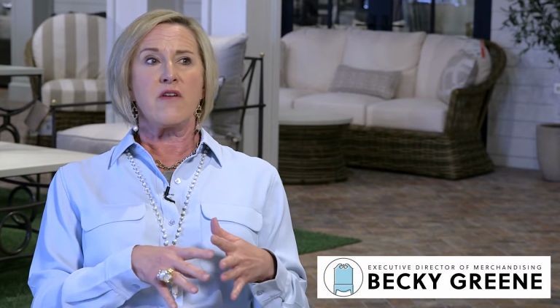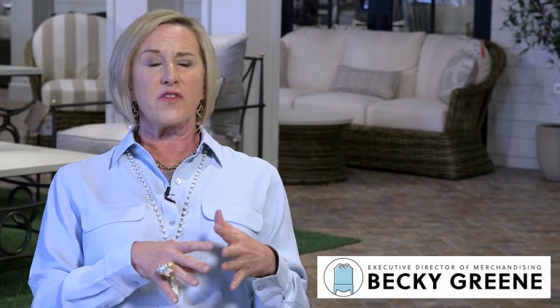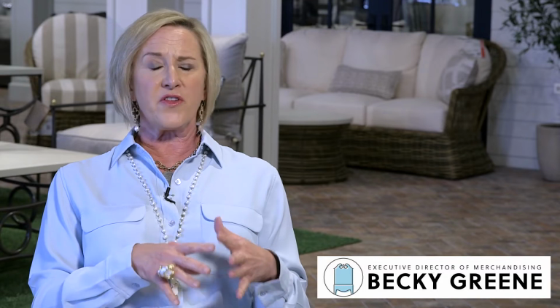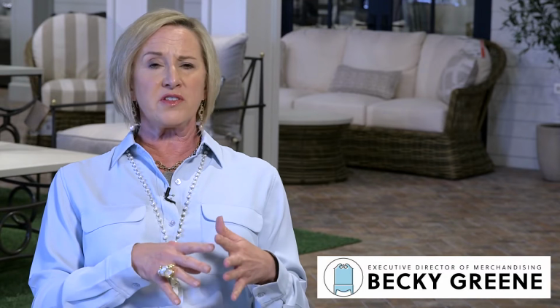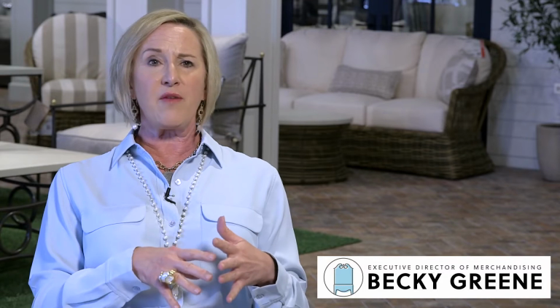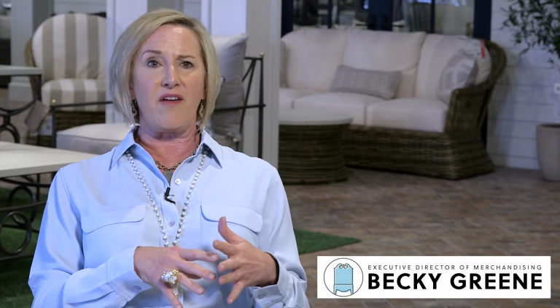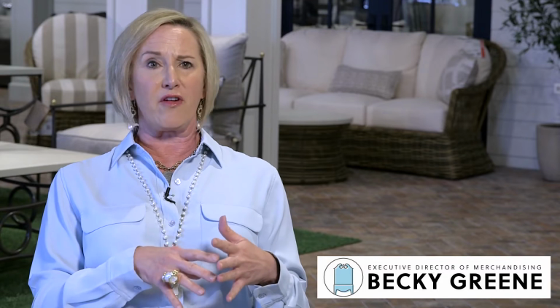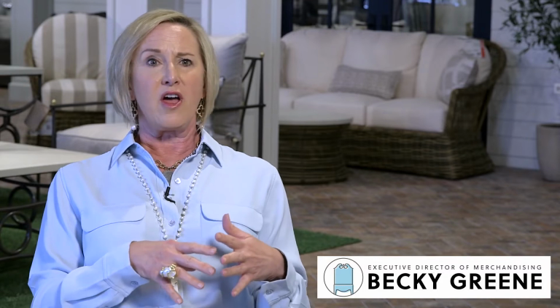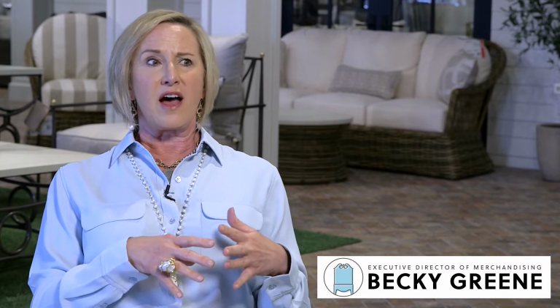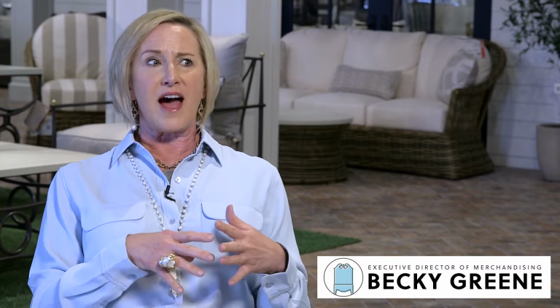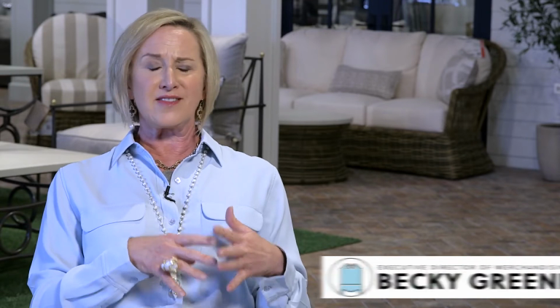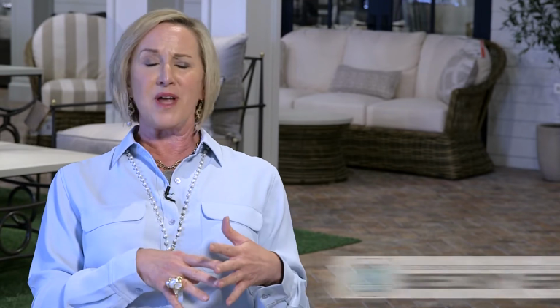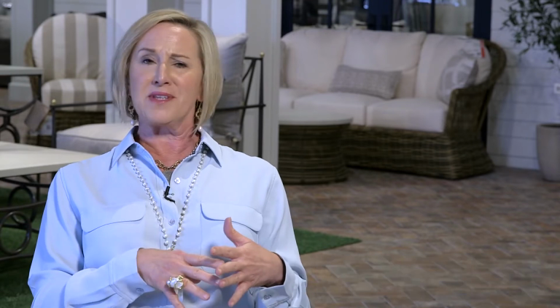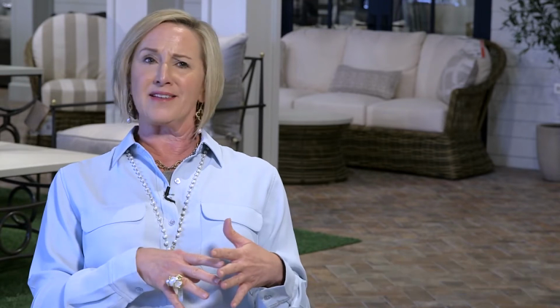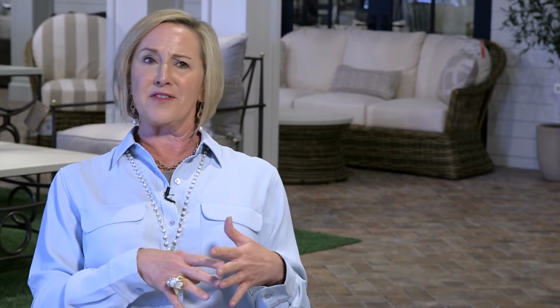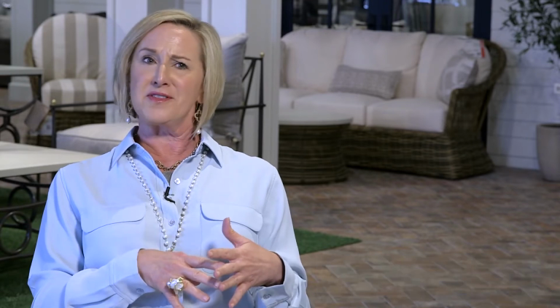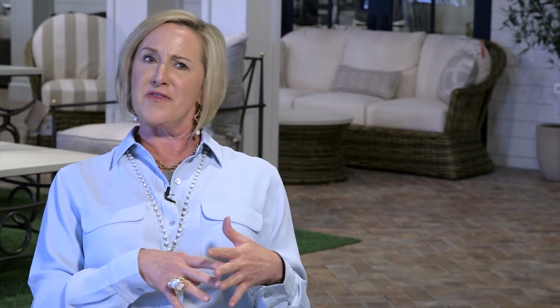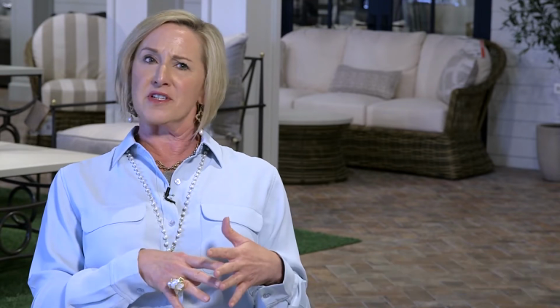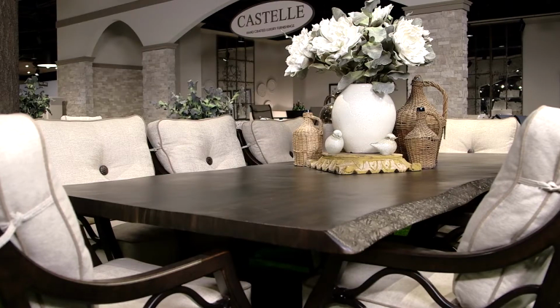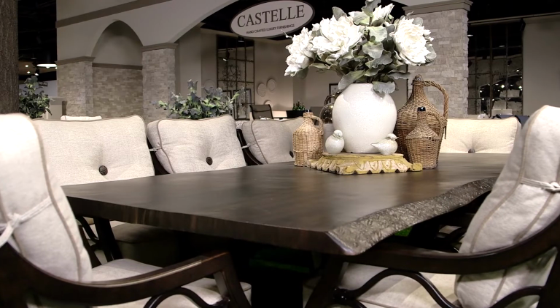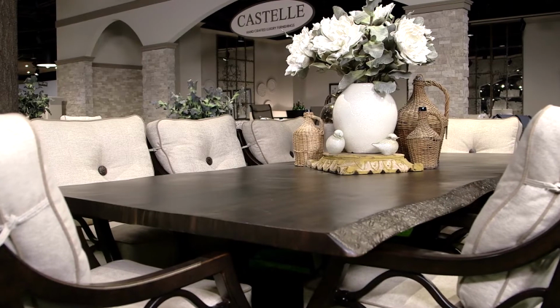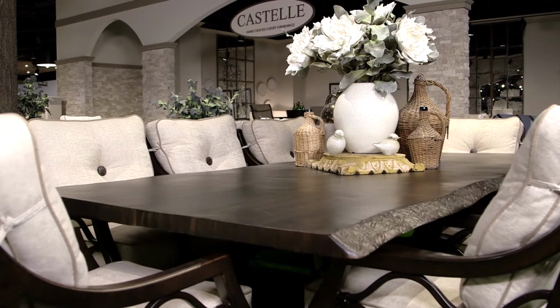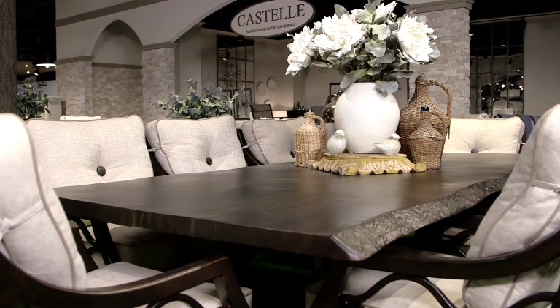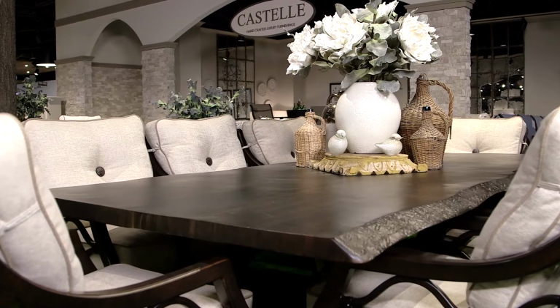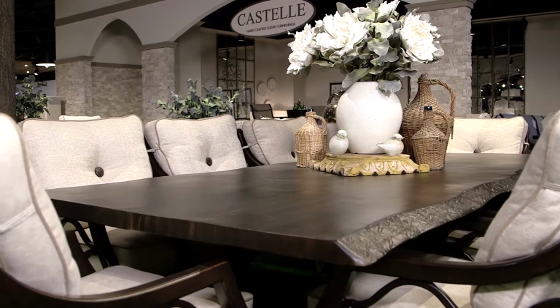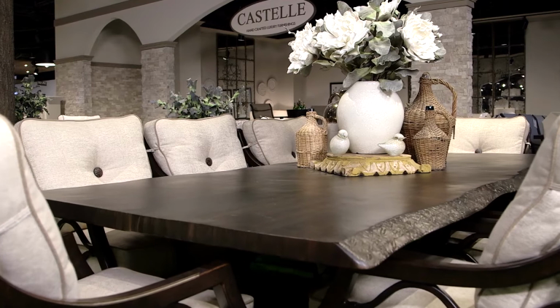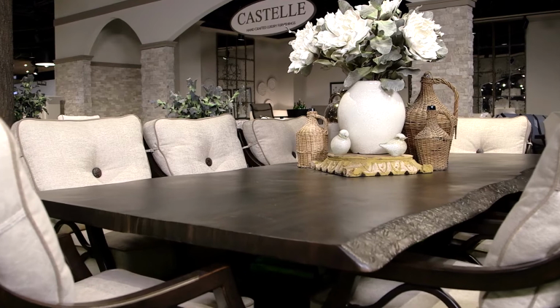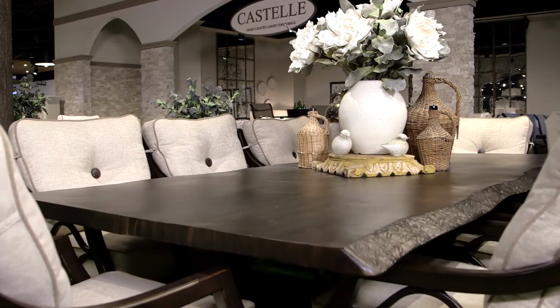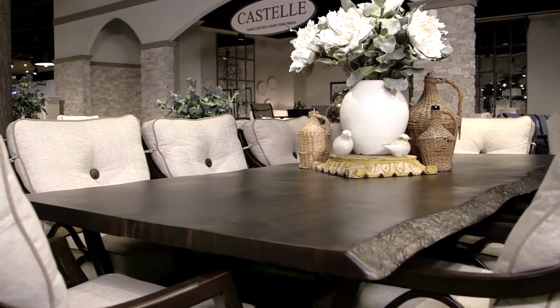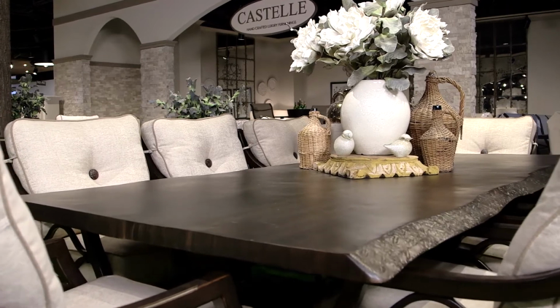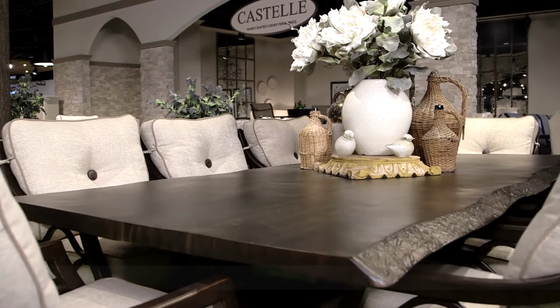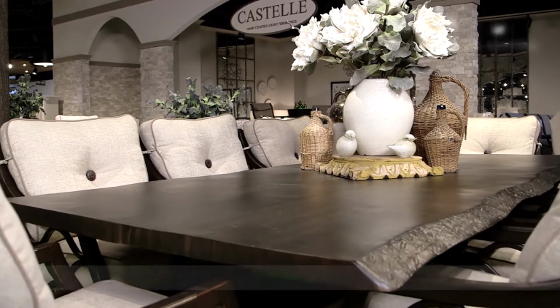For the first time ever, I sometimes can't tell the difference between outdoor furniture and indoor furniture.